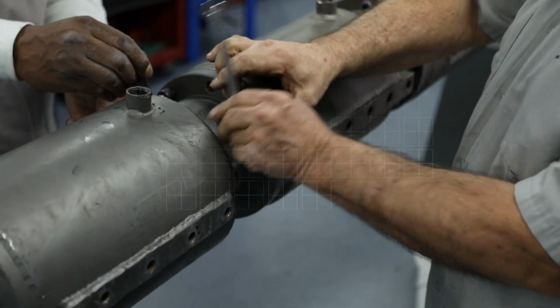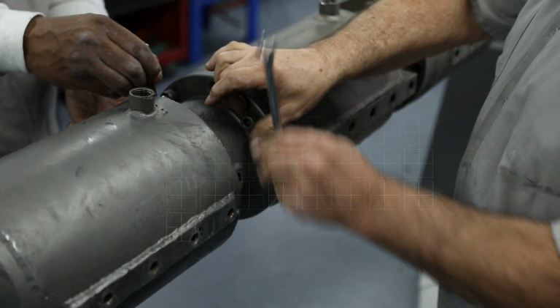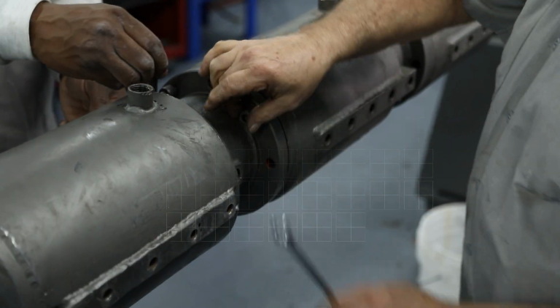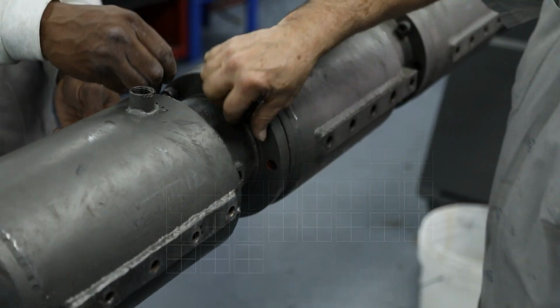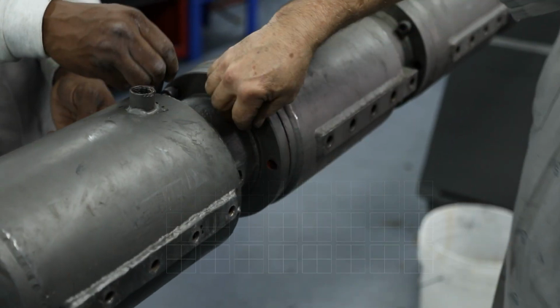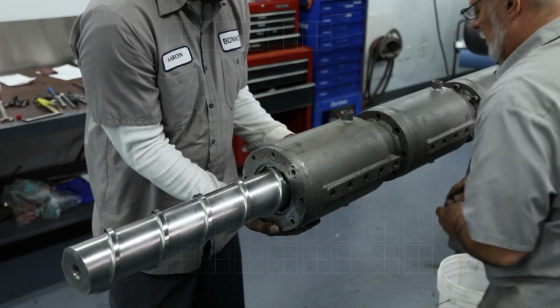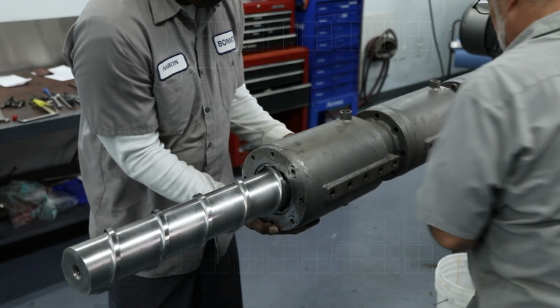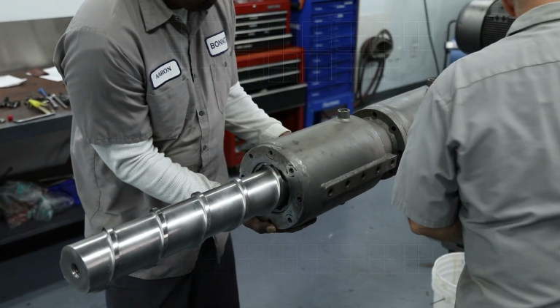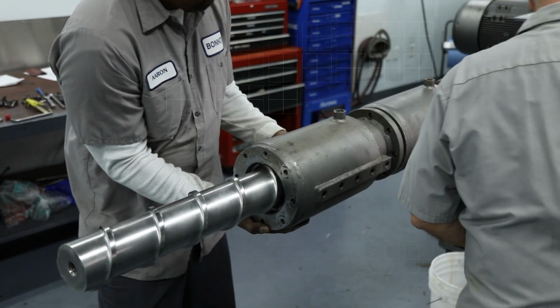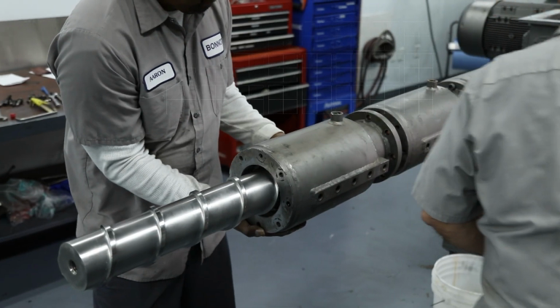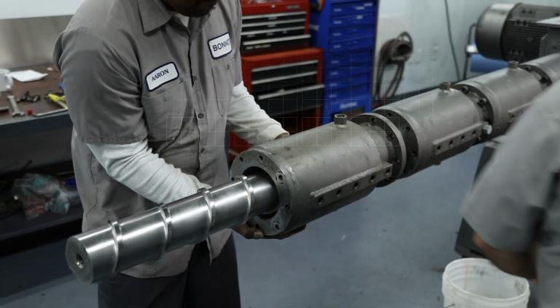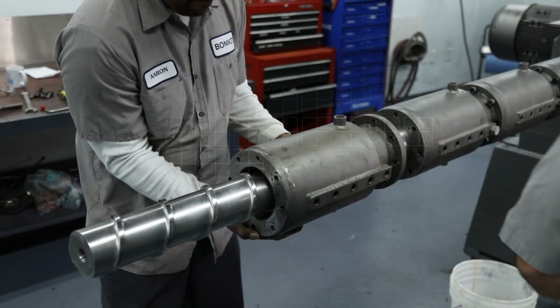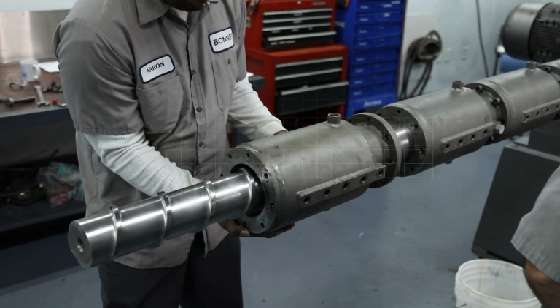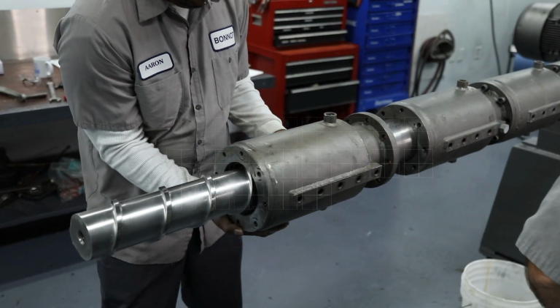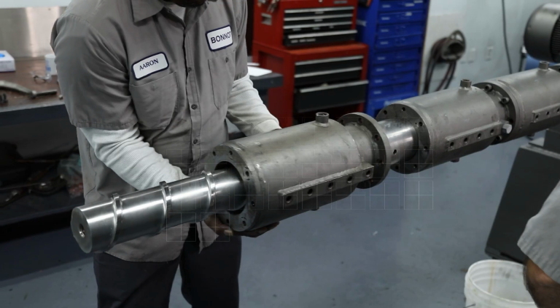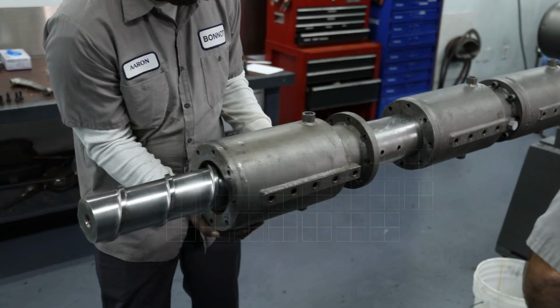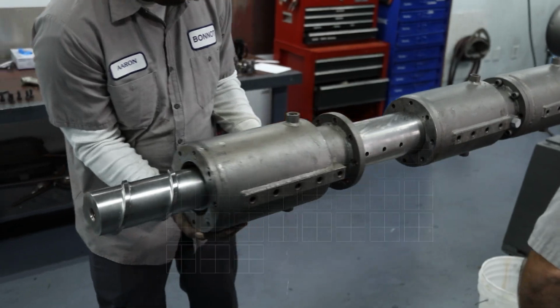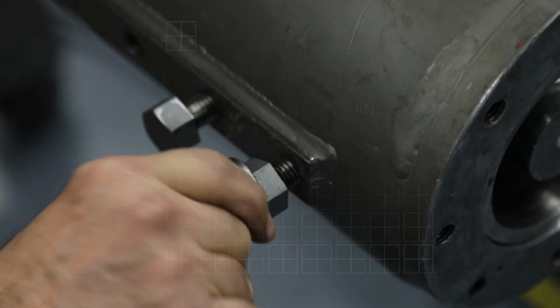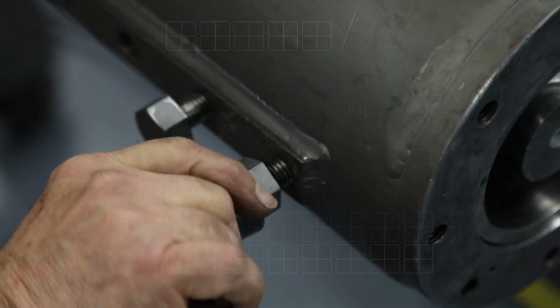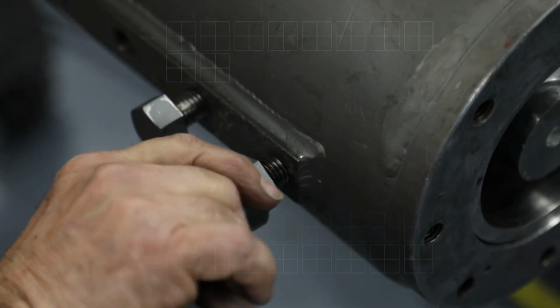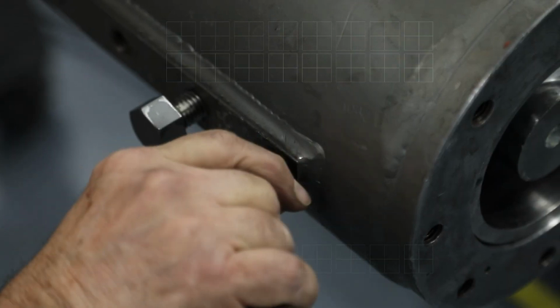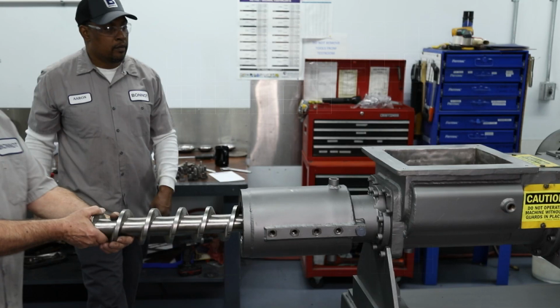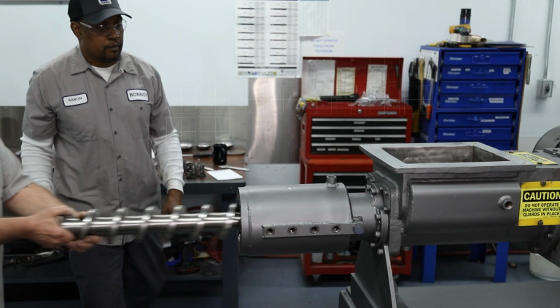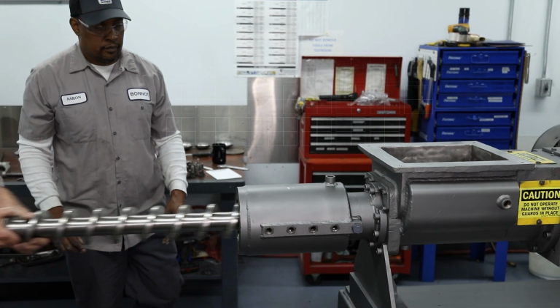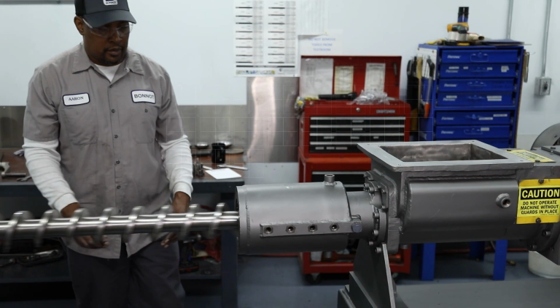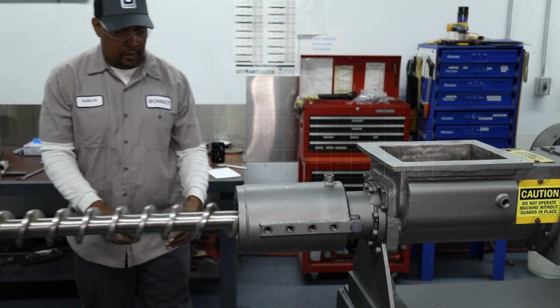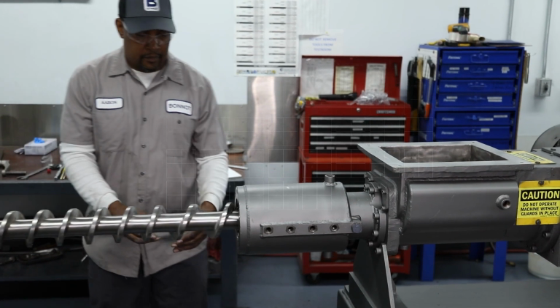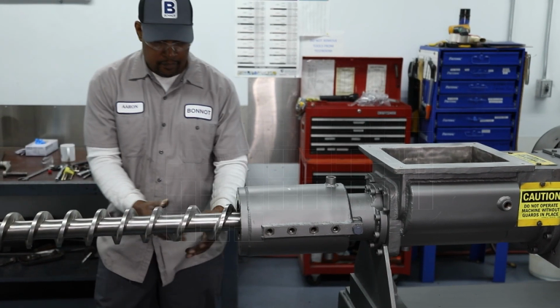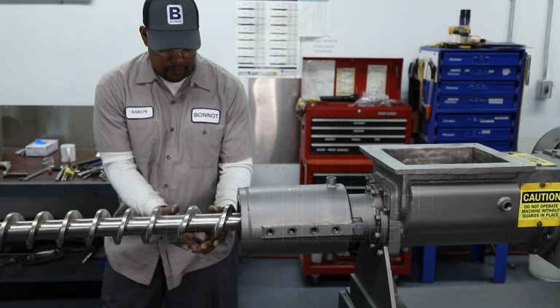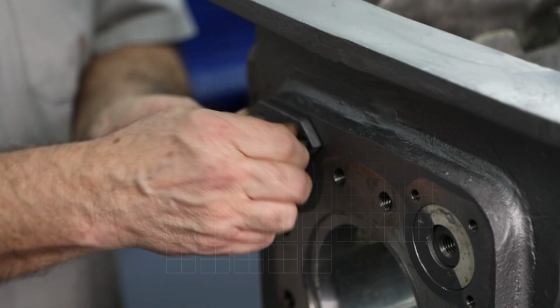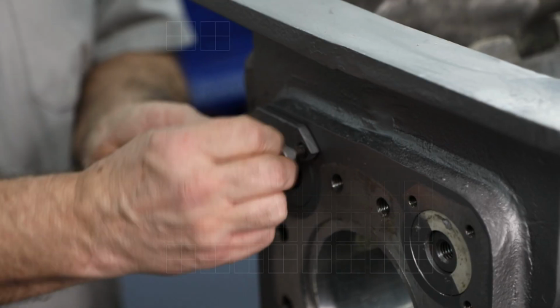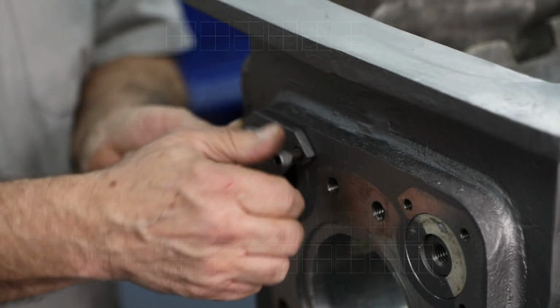The 4 Series is overbuilt, easy to maintain, and will give you decades of reliable service.